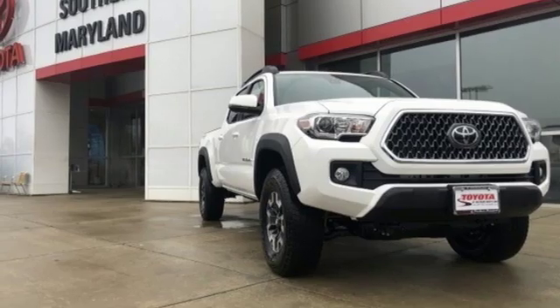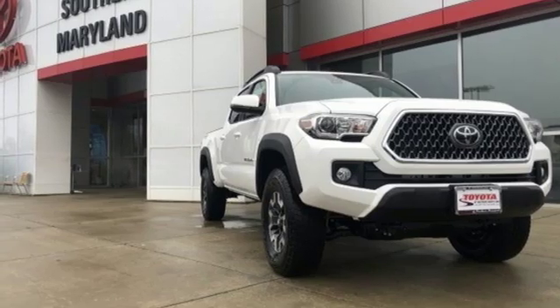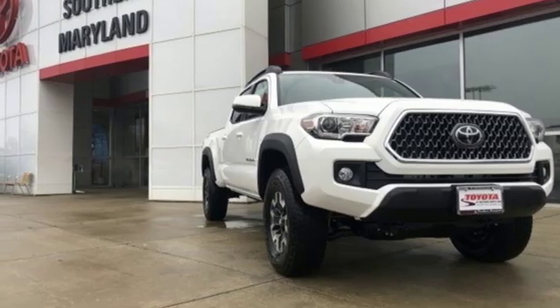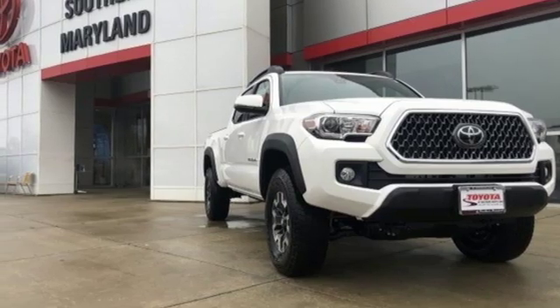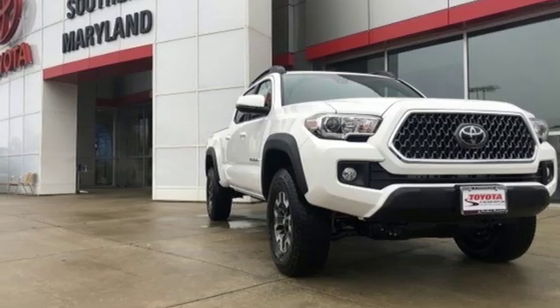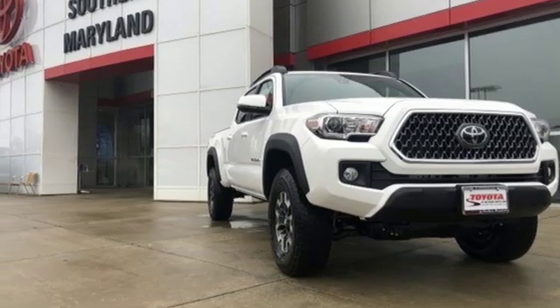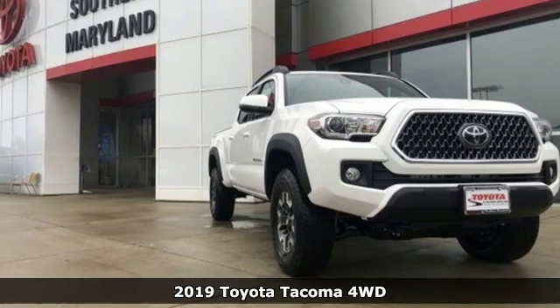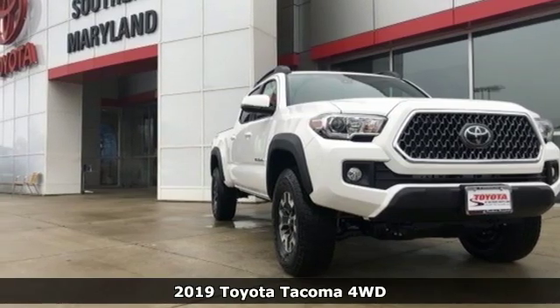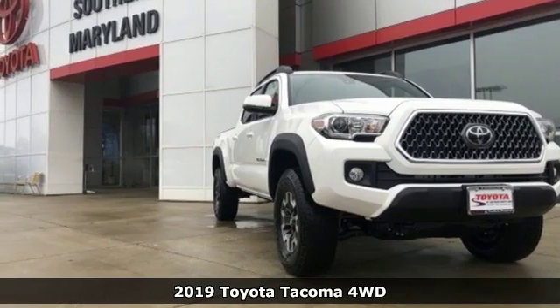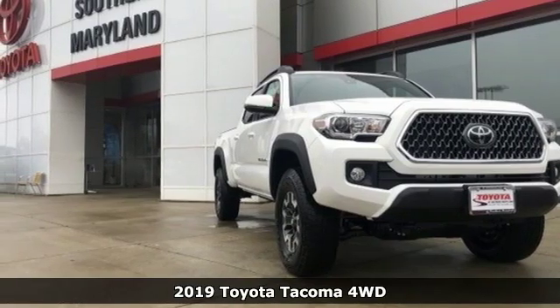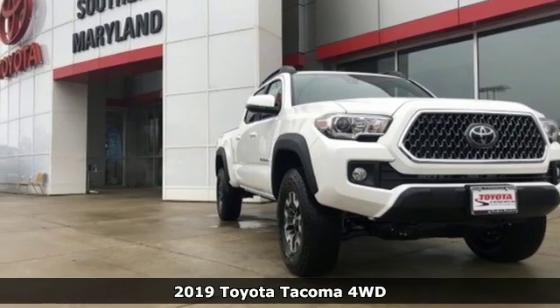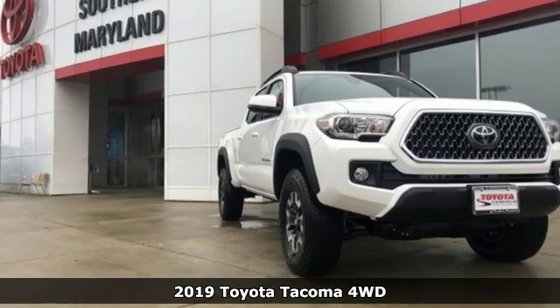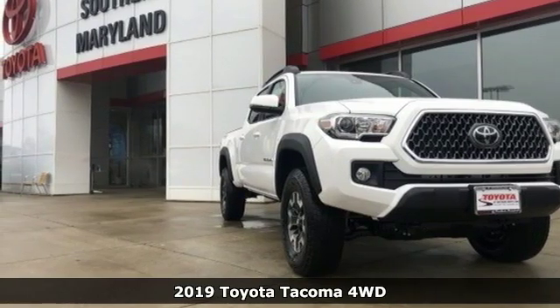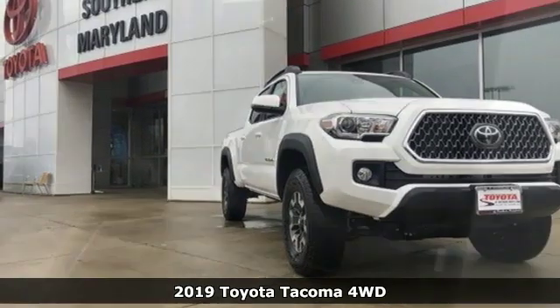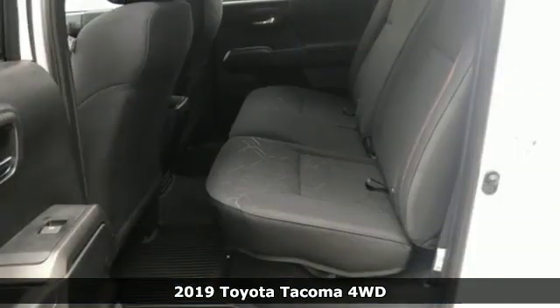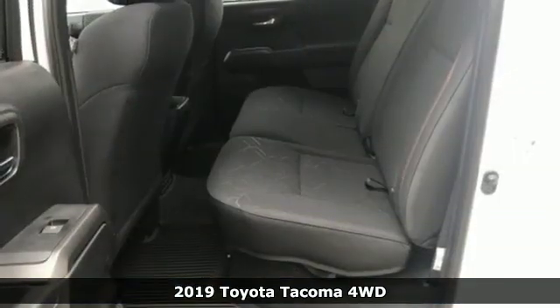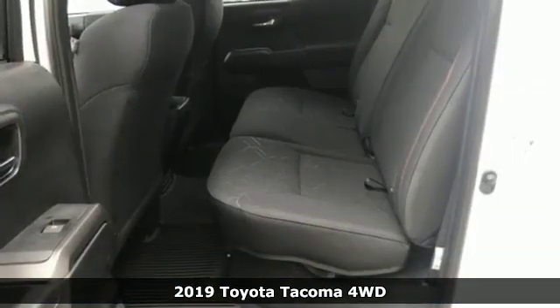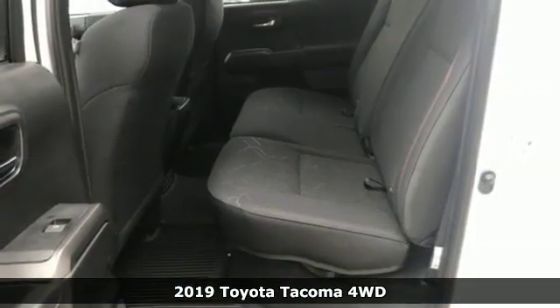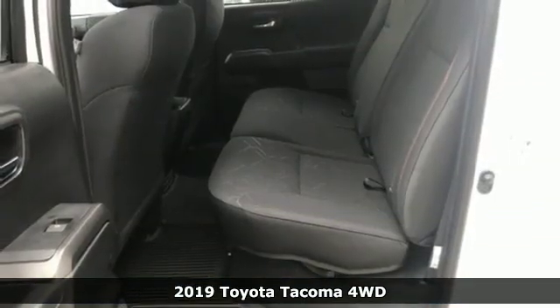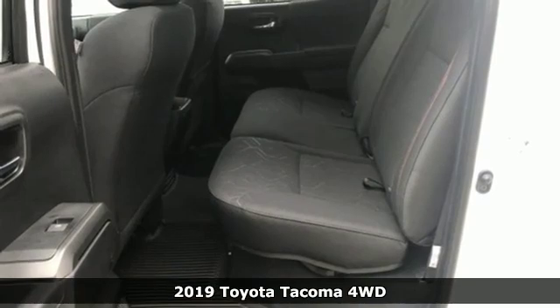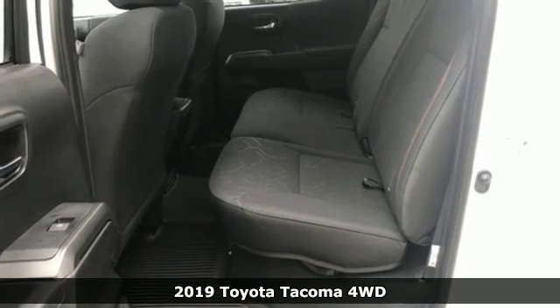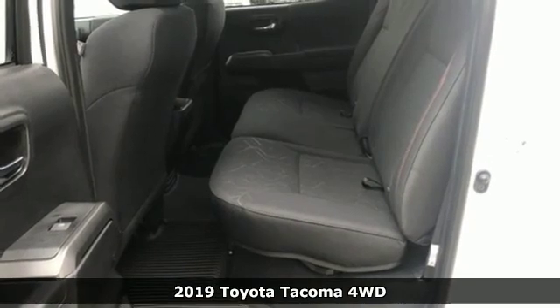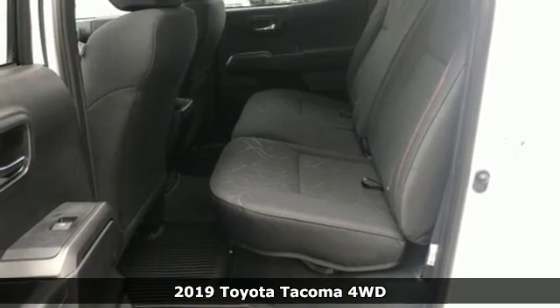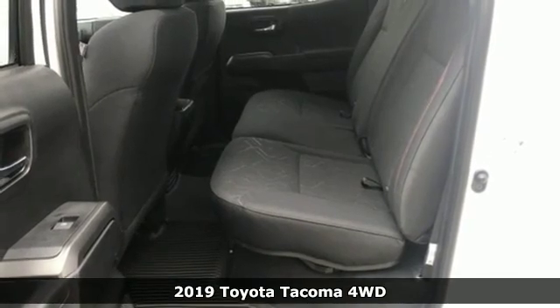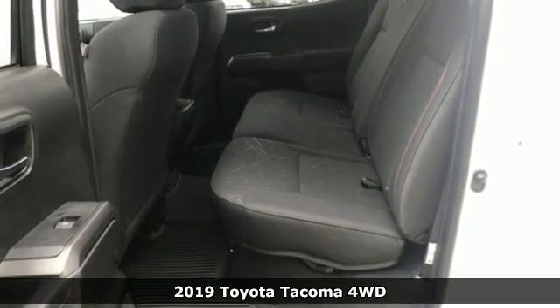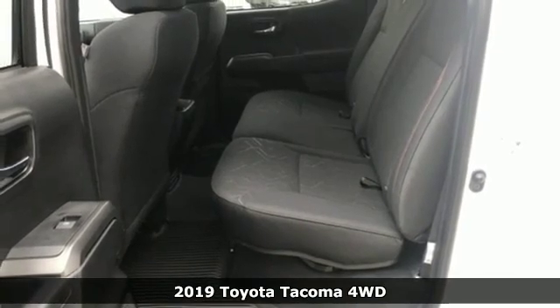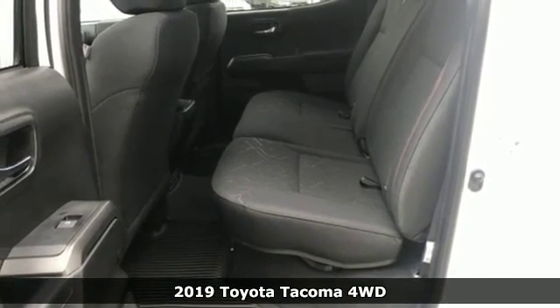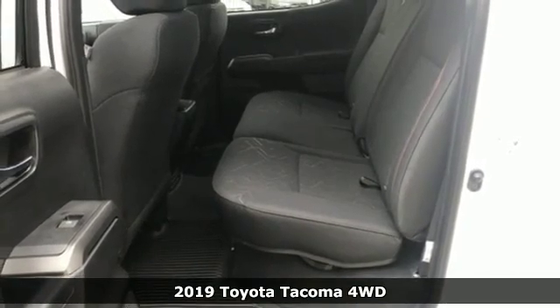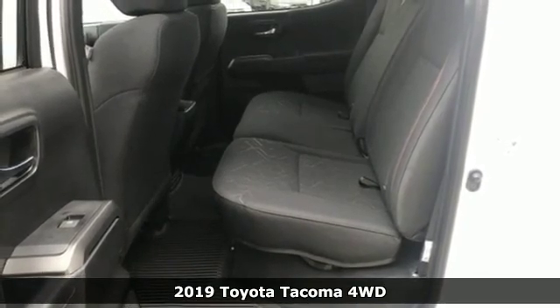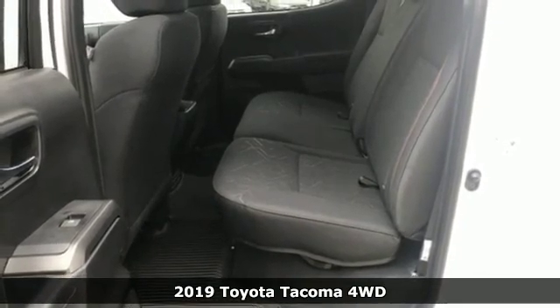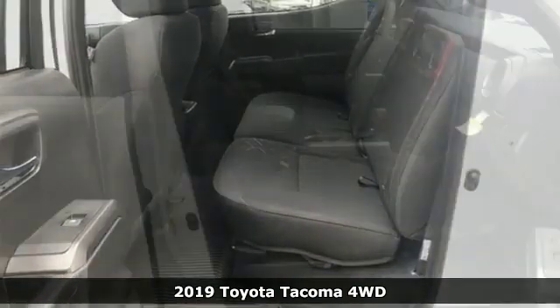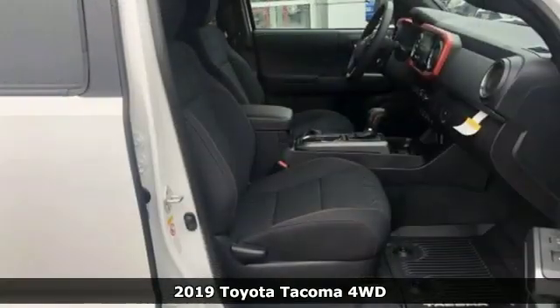It's a new 2019 Toyota Tacoma four-wheel drive. When you're looking for comfort, convenience, and quality, you think Toyota.